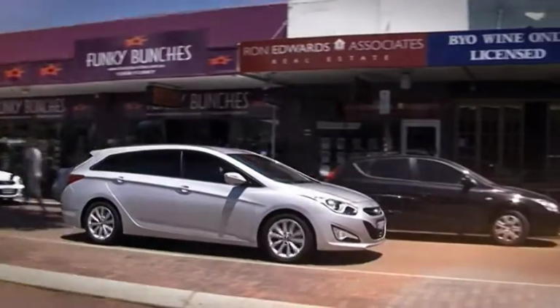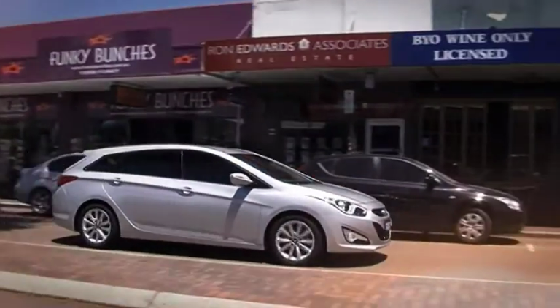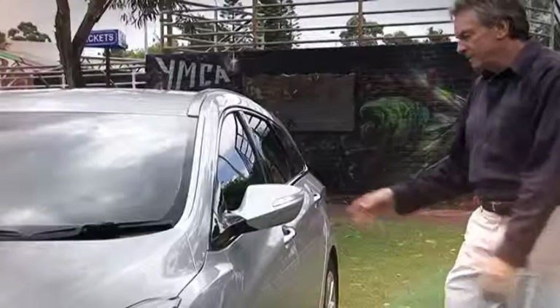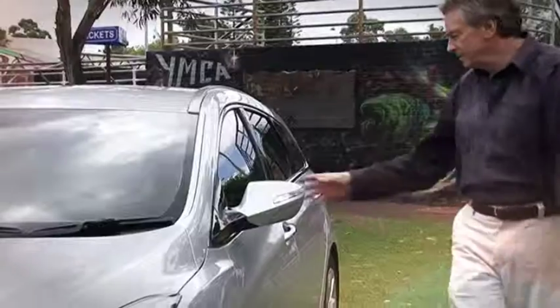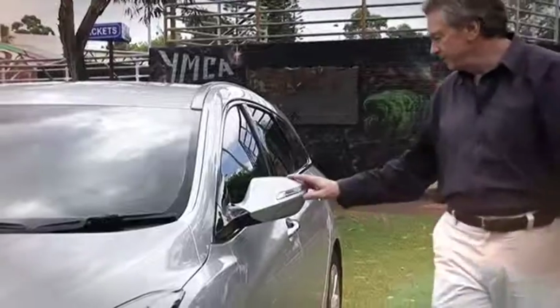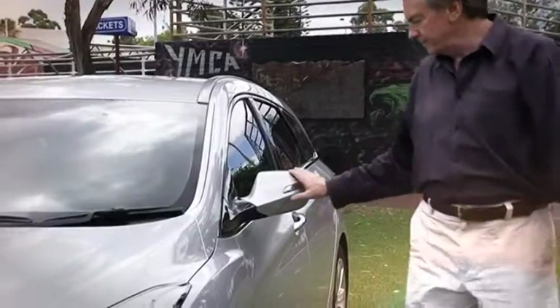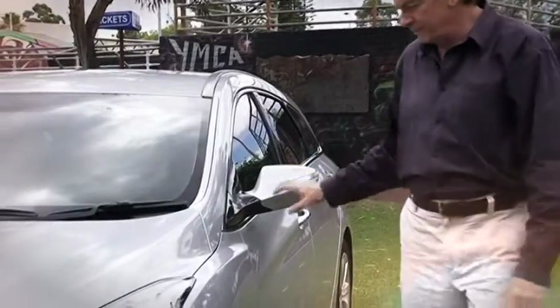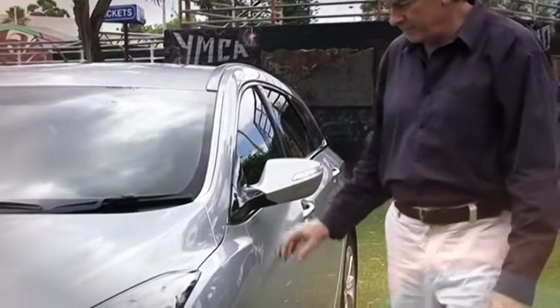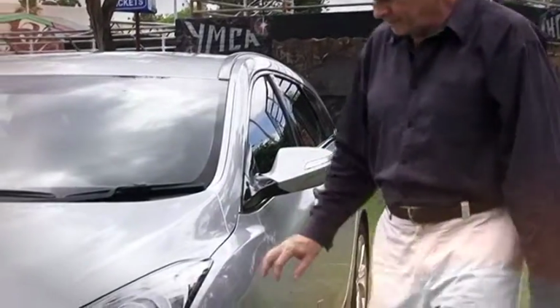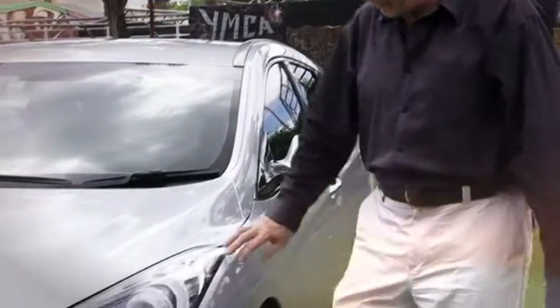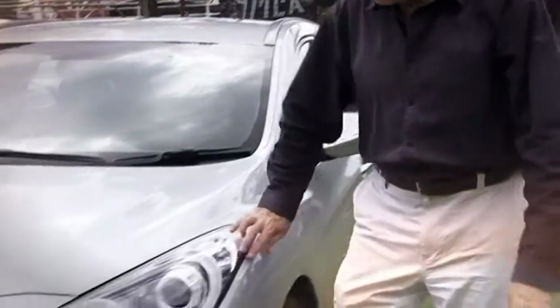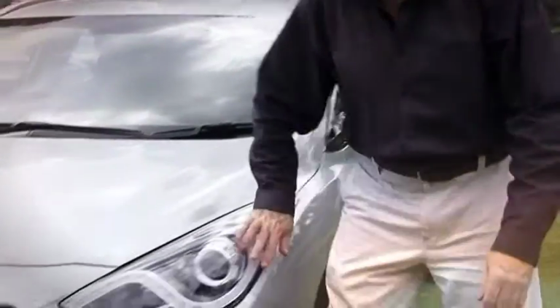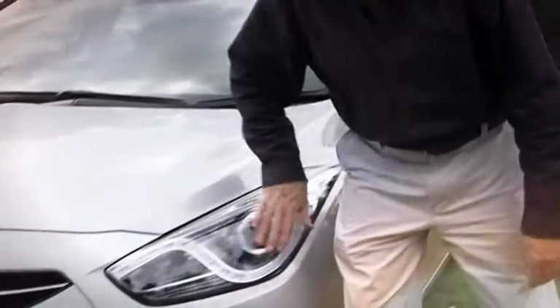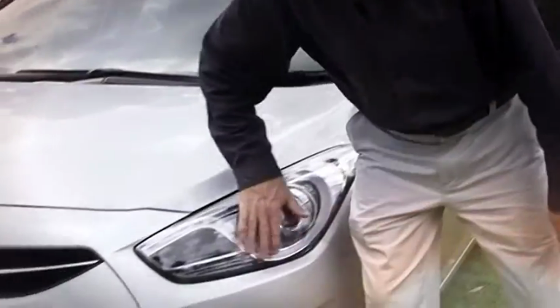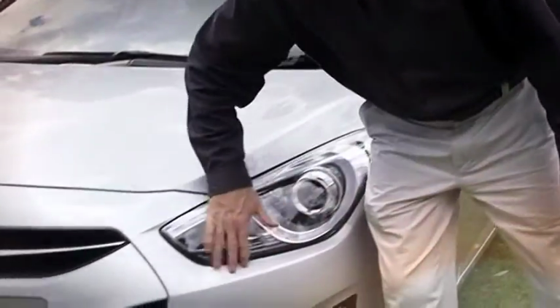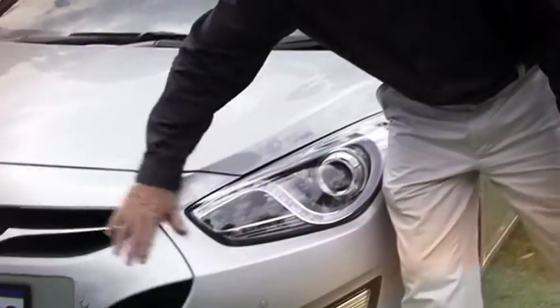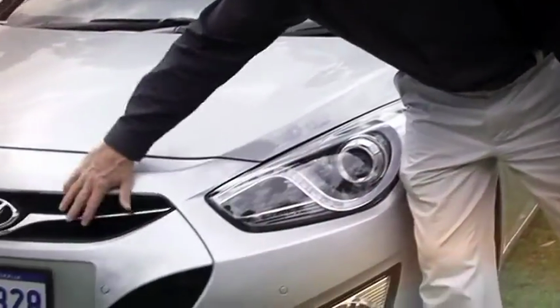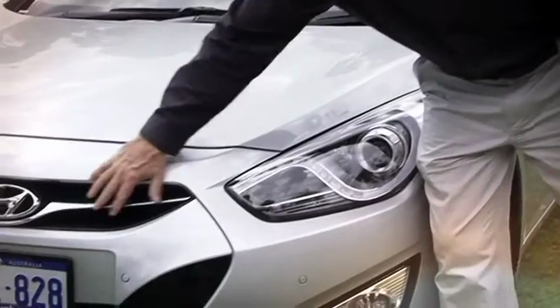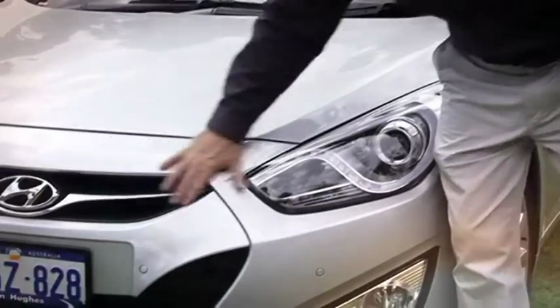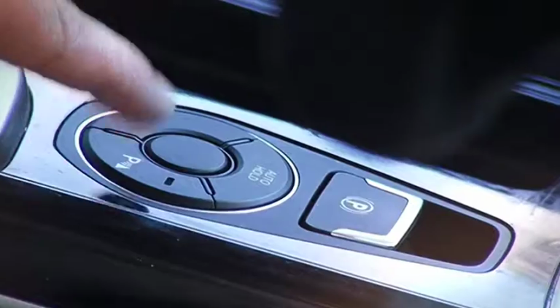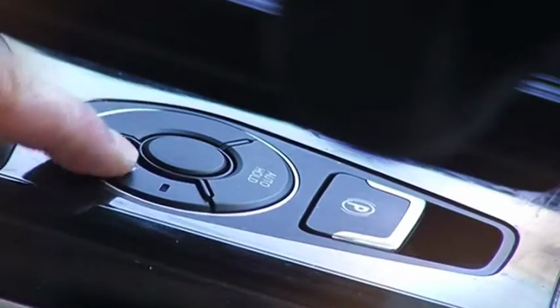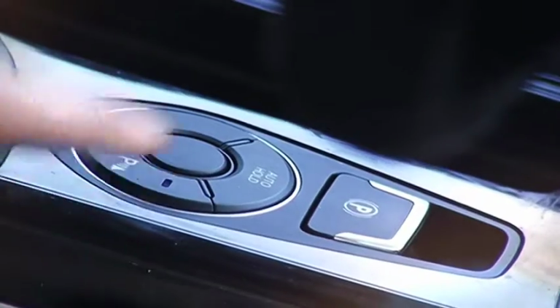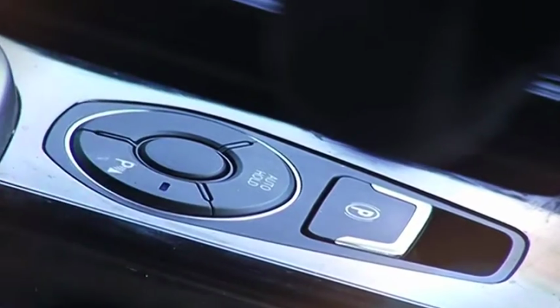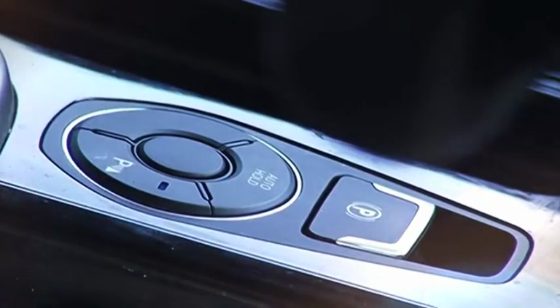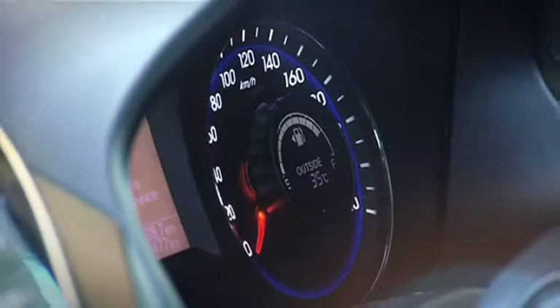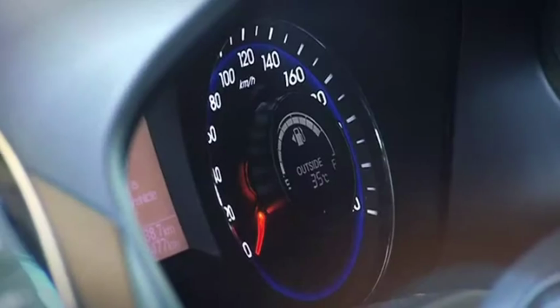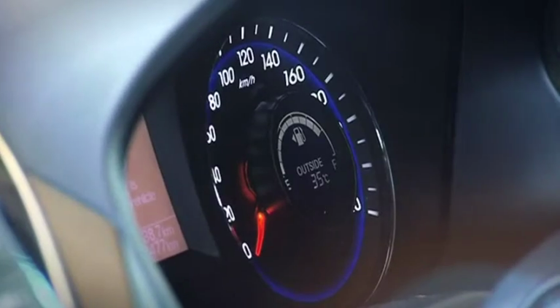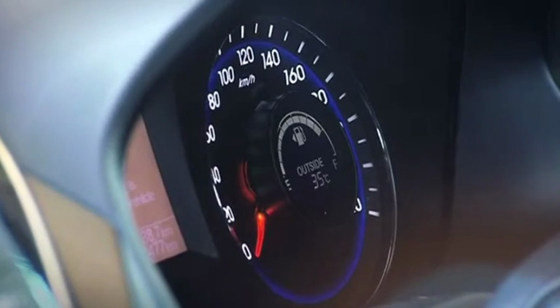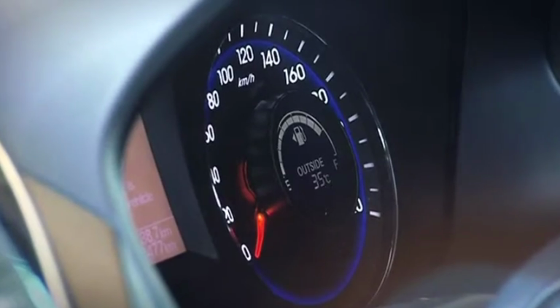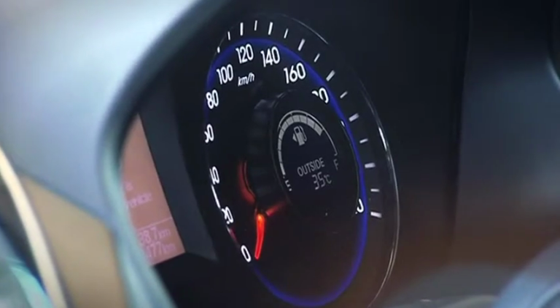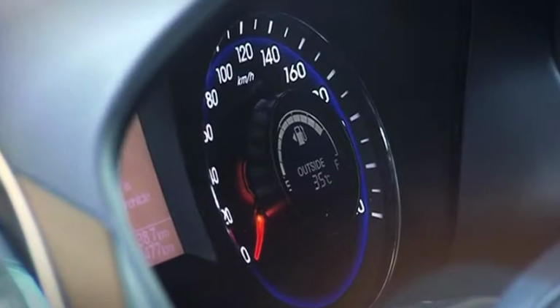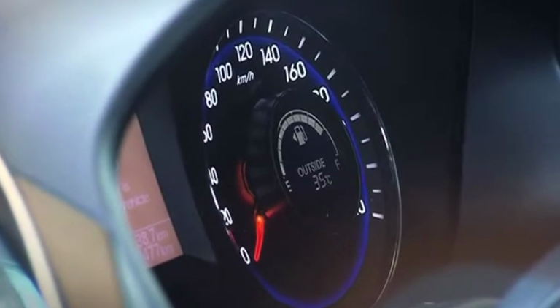There's also a swag of new technology including static bending headlights, electric park brake, speed limiter and auto hold.